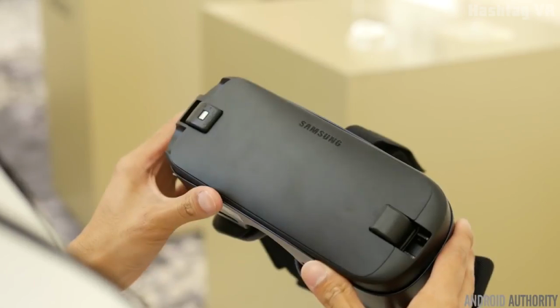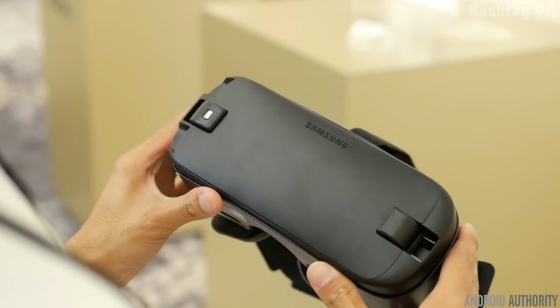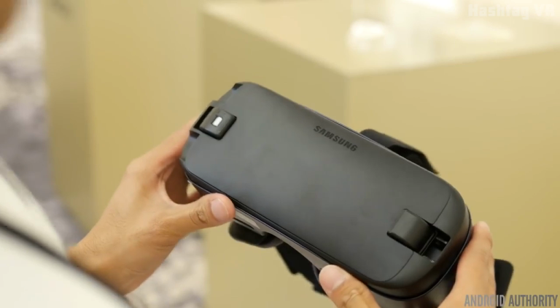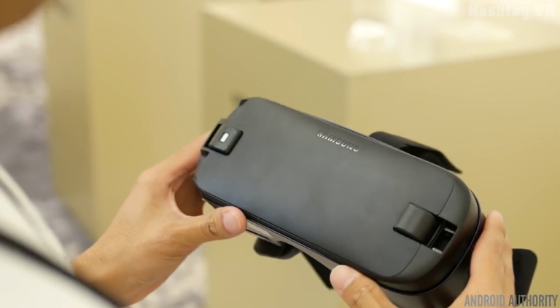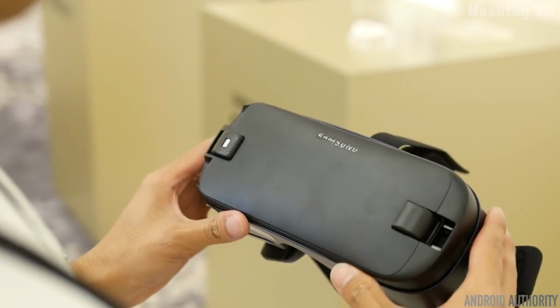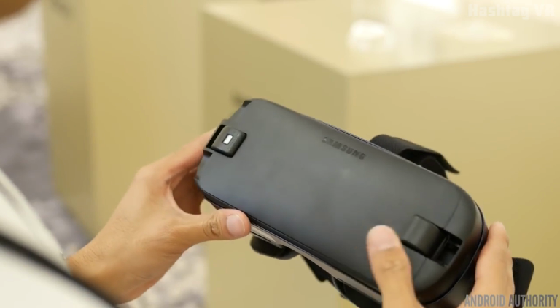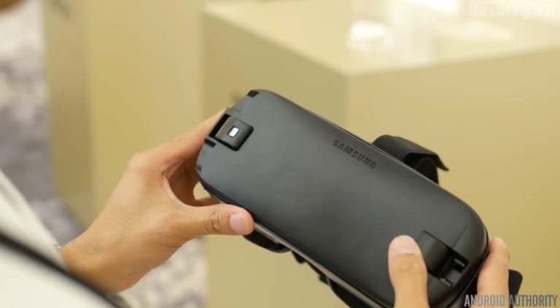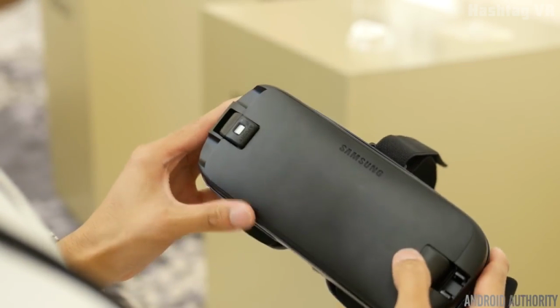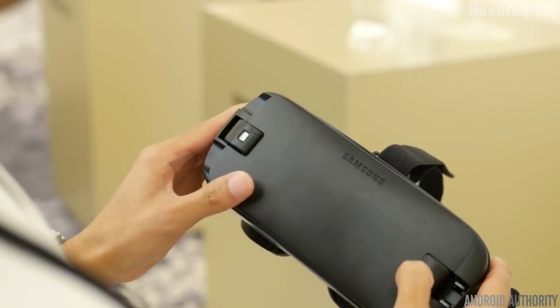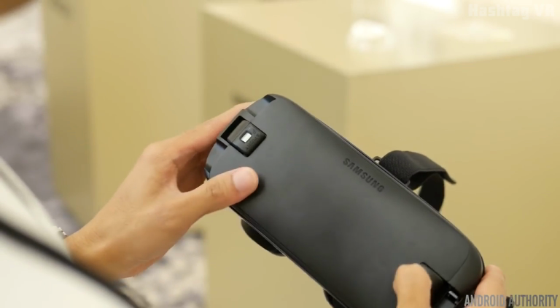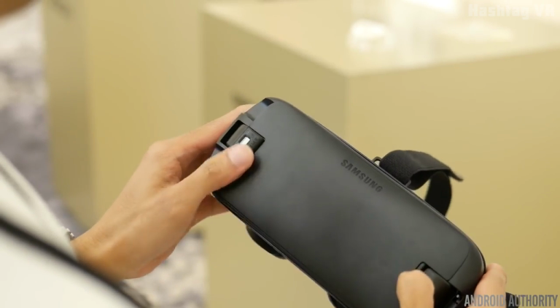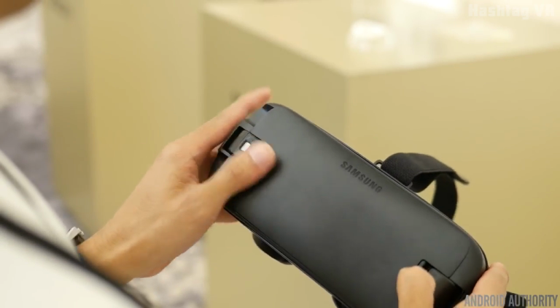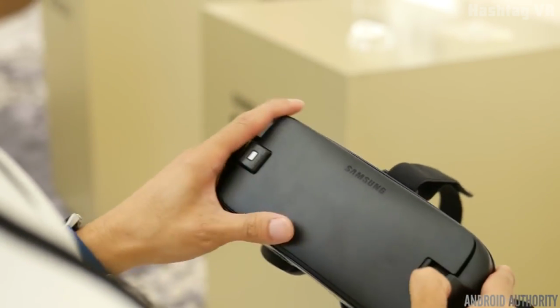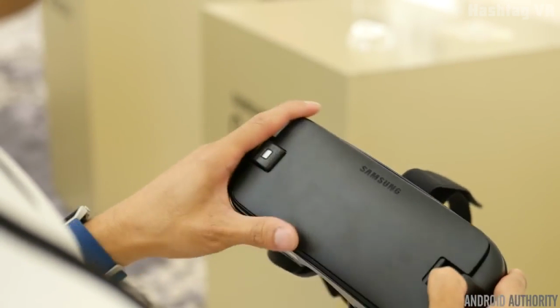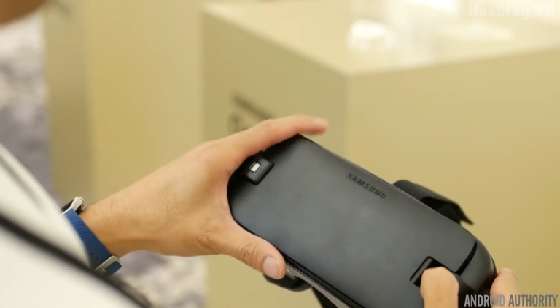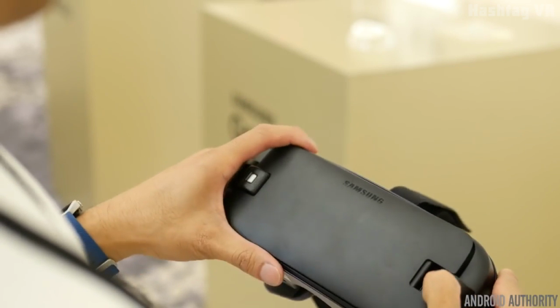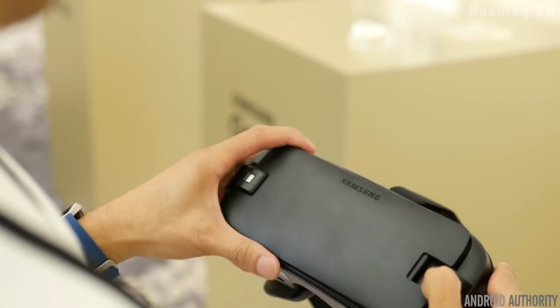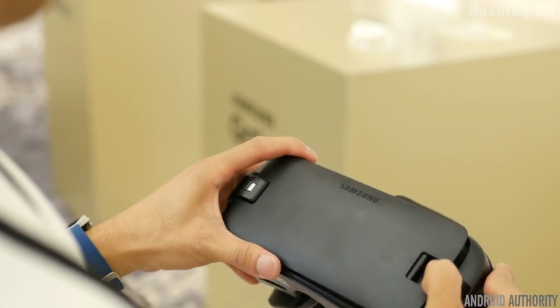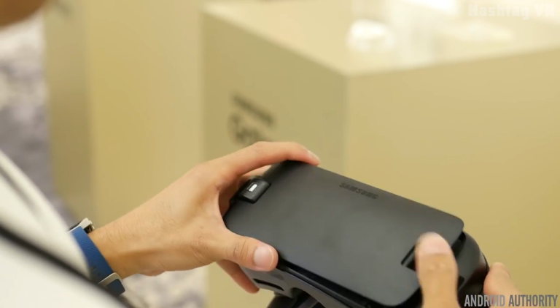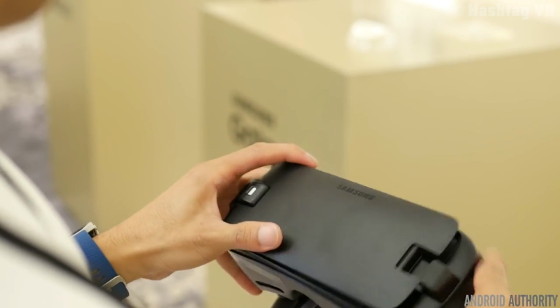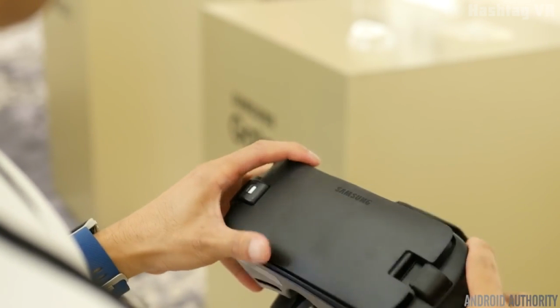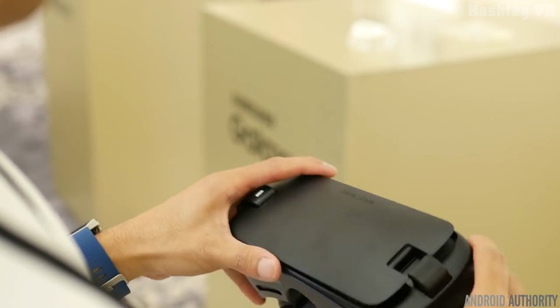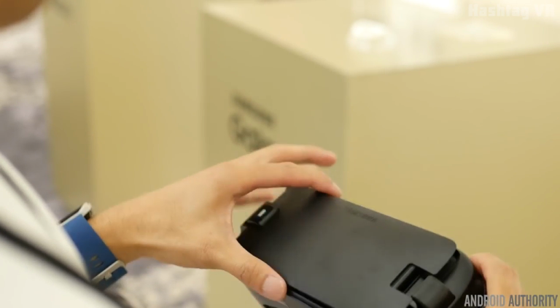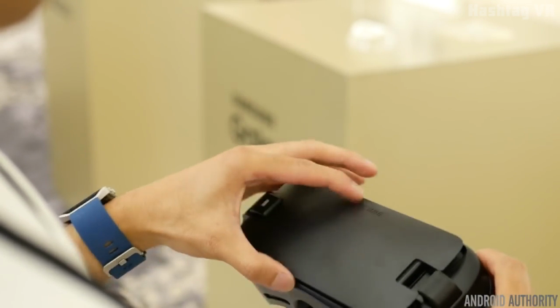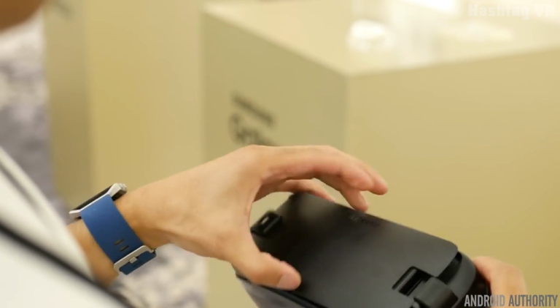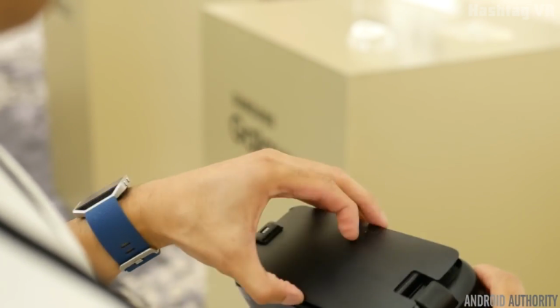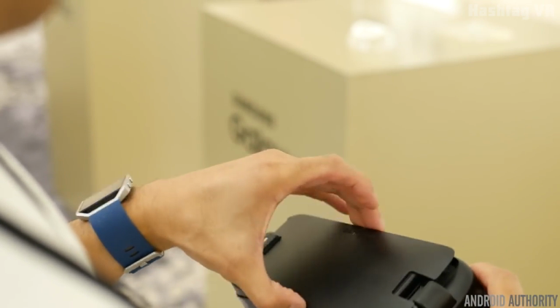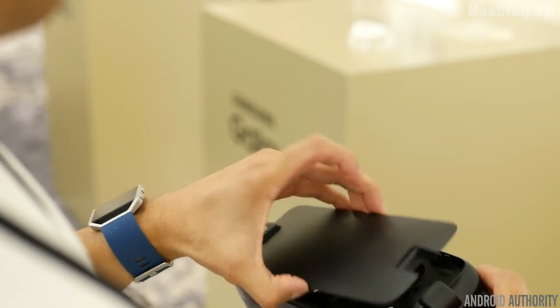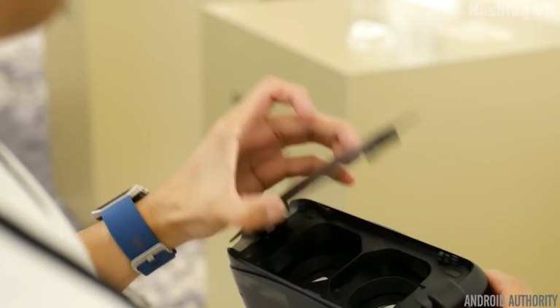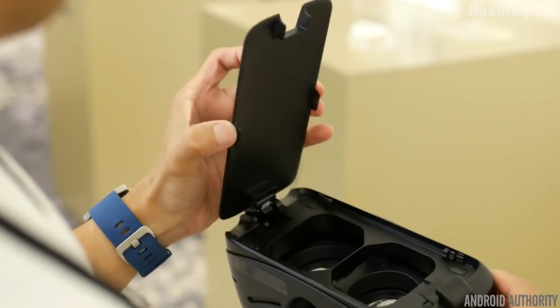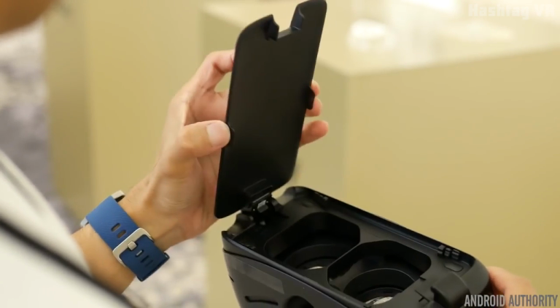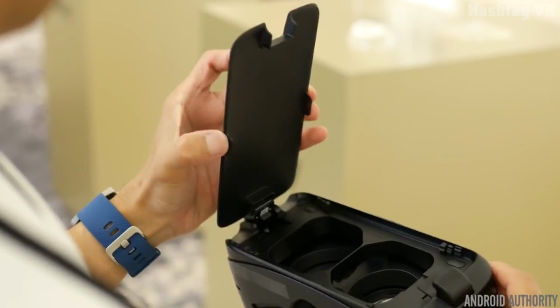Simply snap your Galaxy phone into the front slot, which is designed to adjust and fit different size screens.